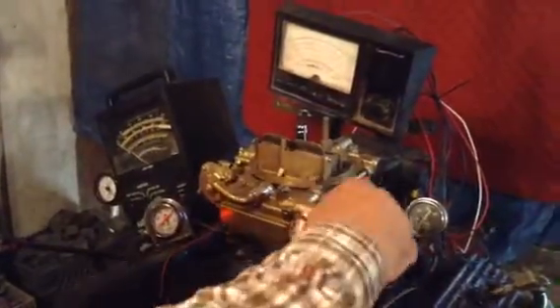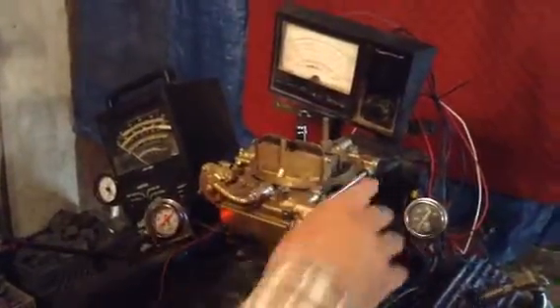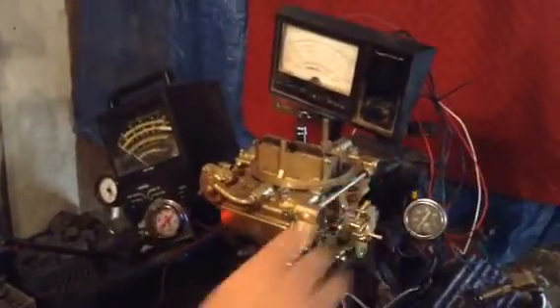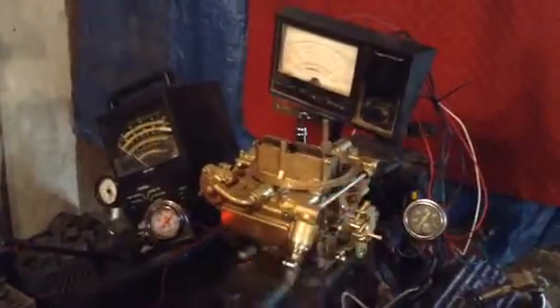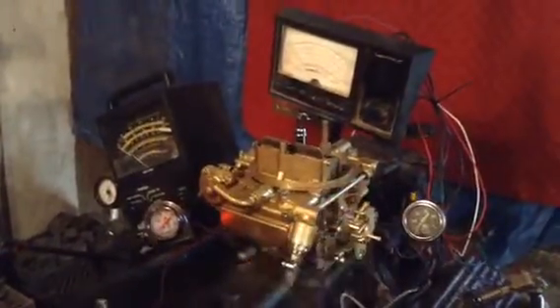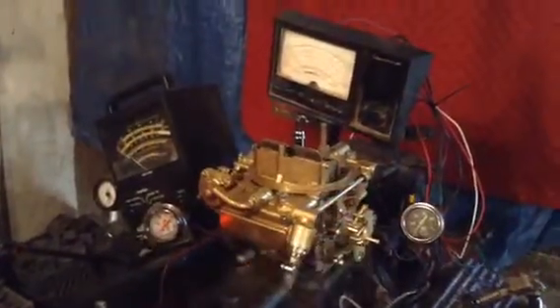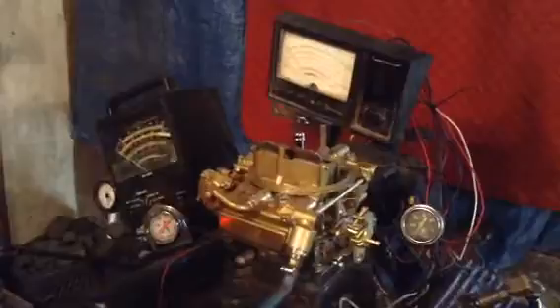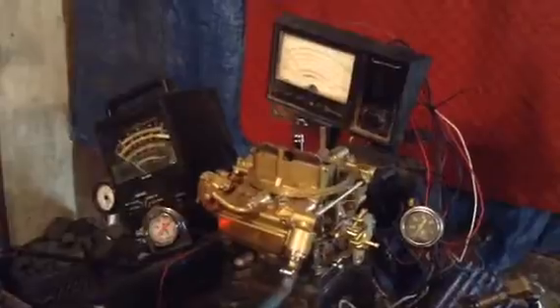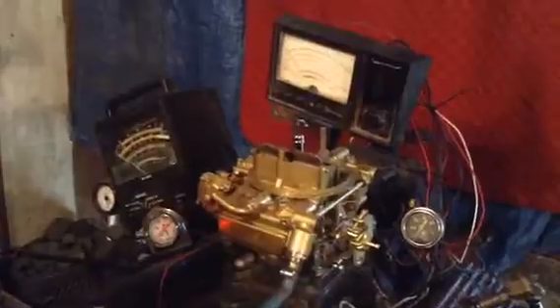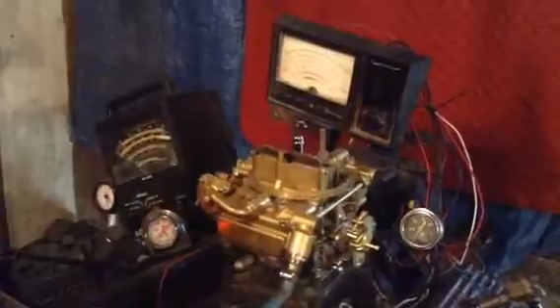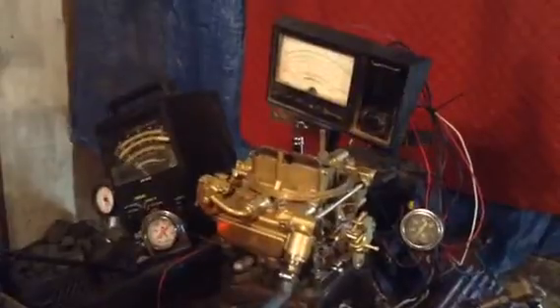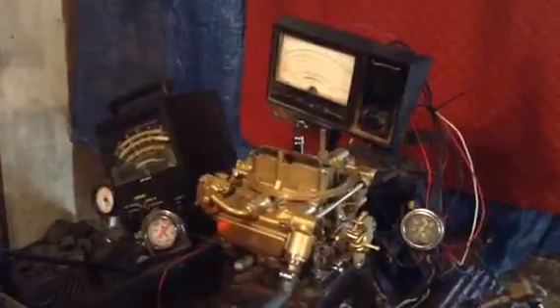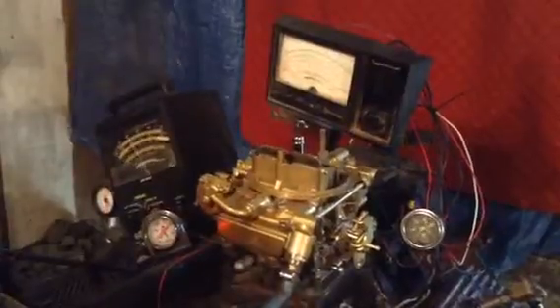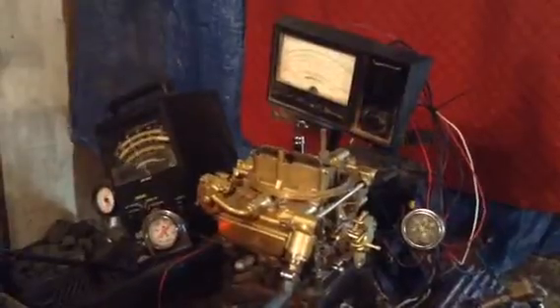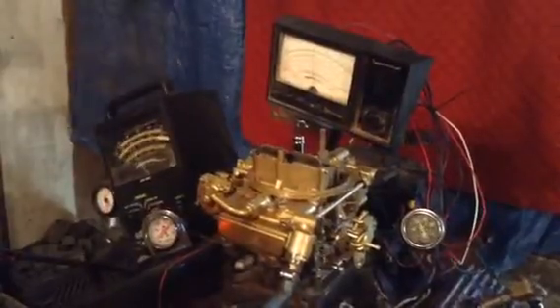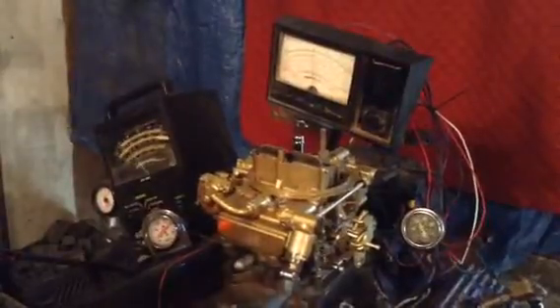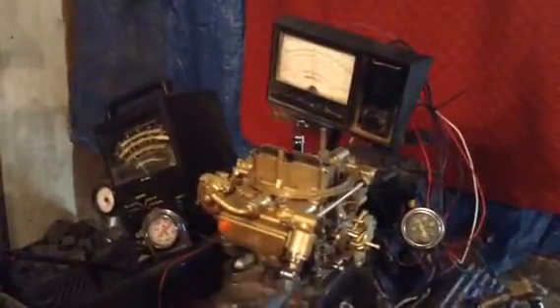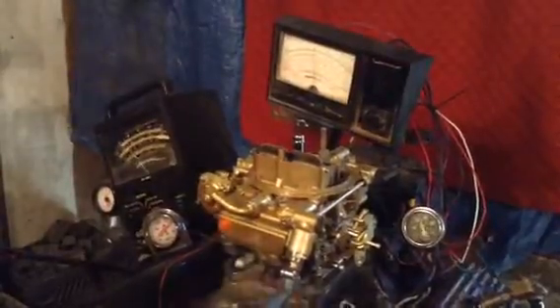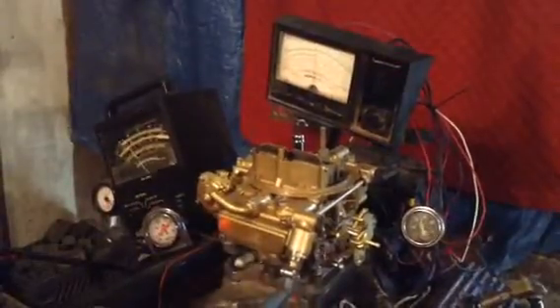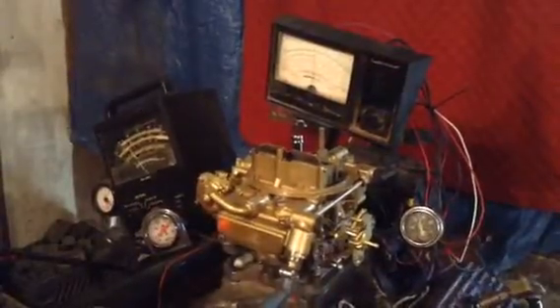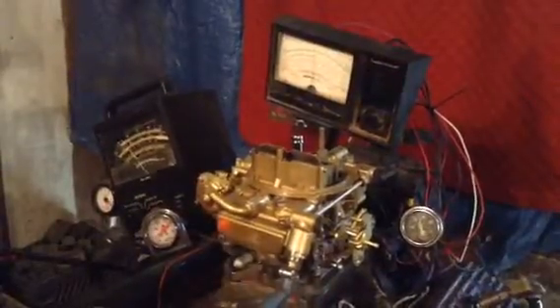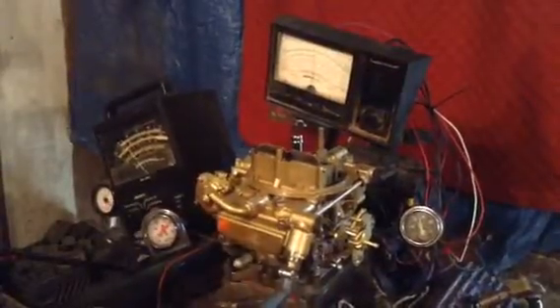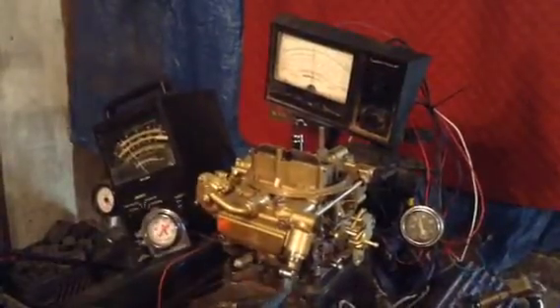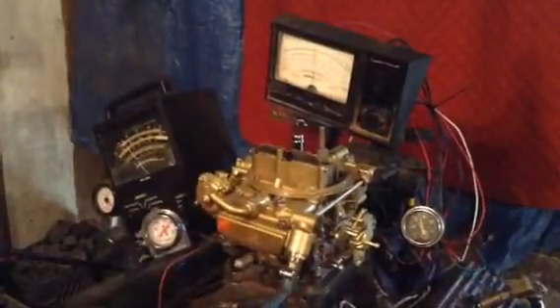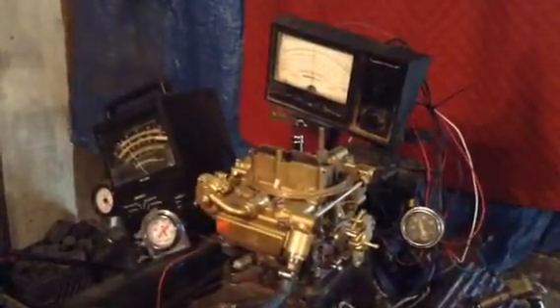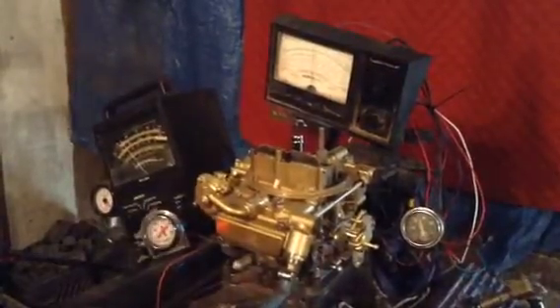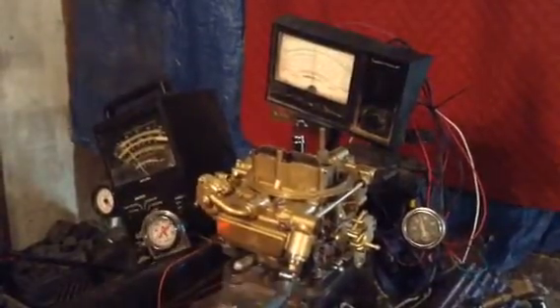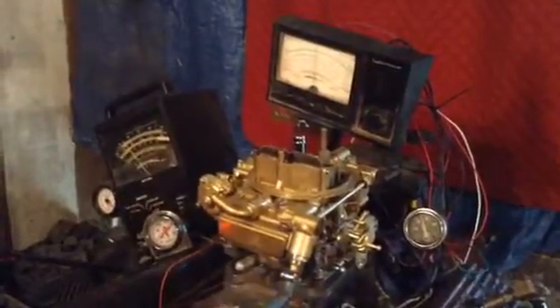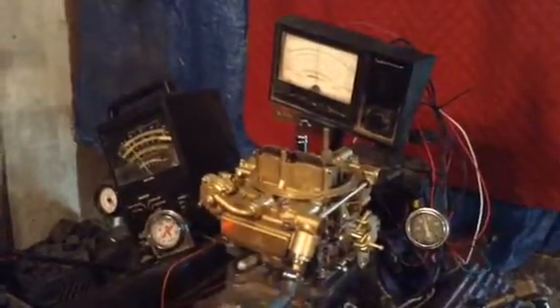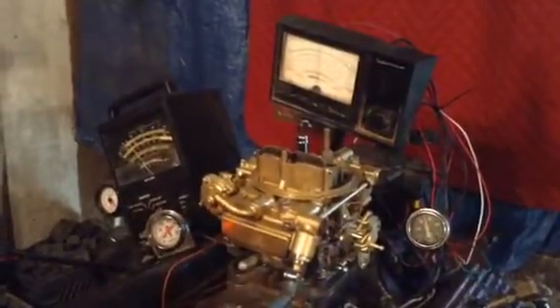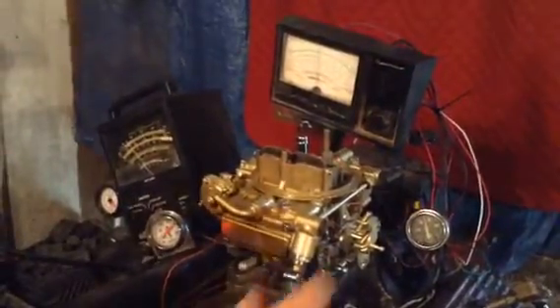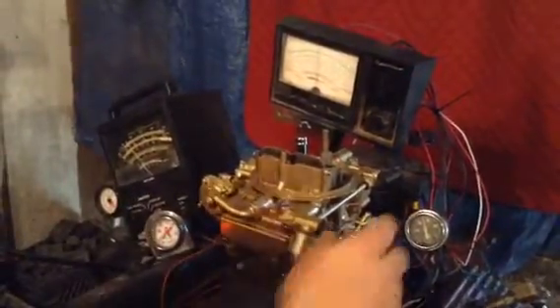We're going to start it up first with no load. Rev it up a few times.